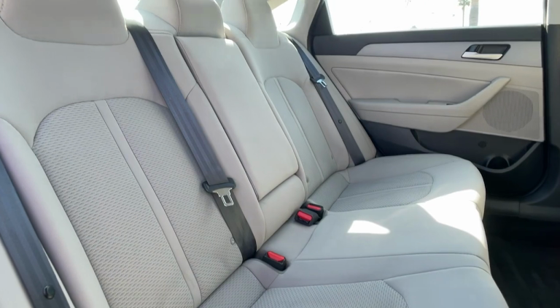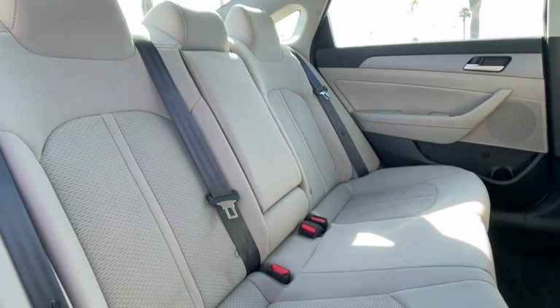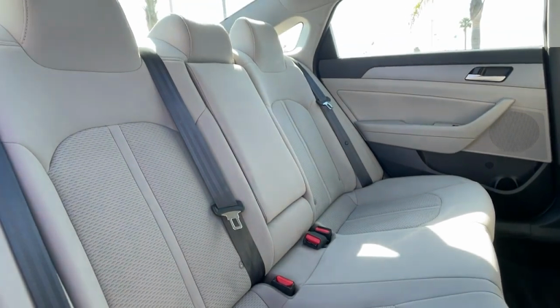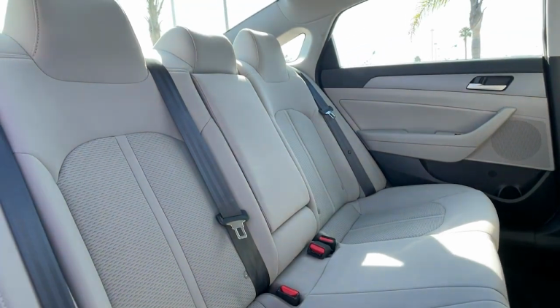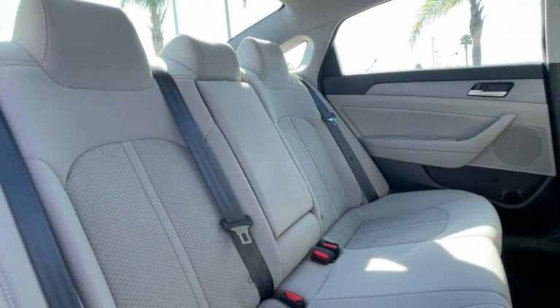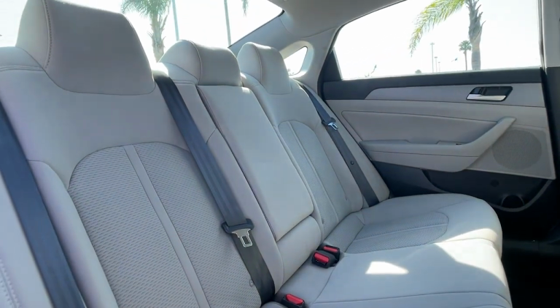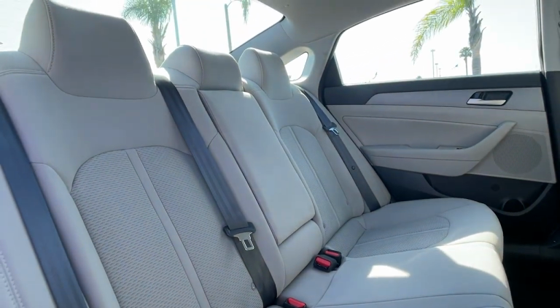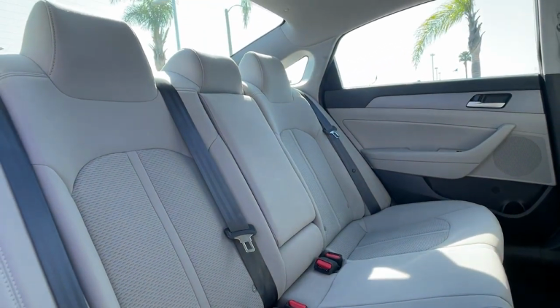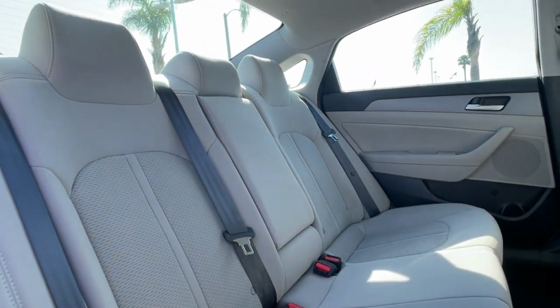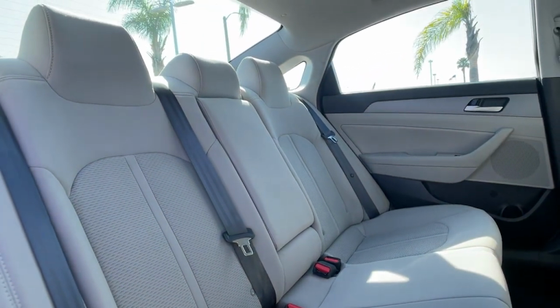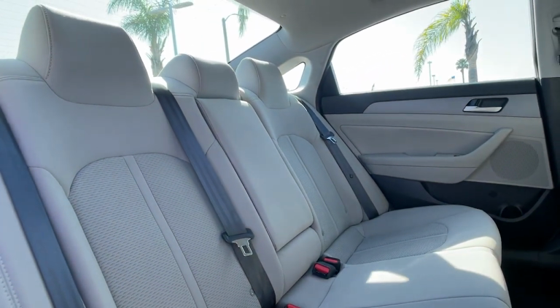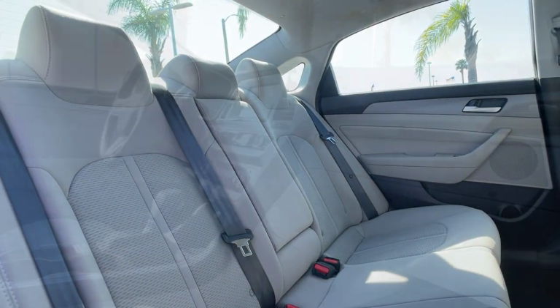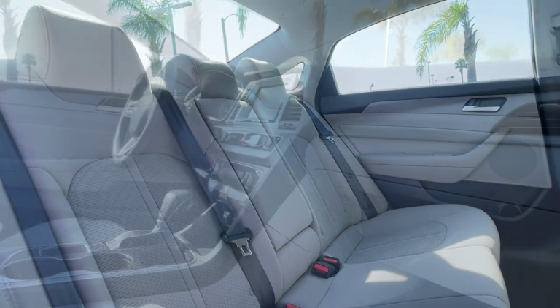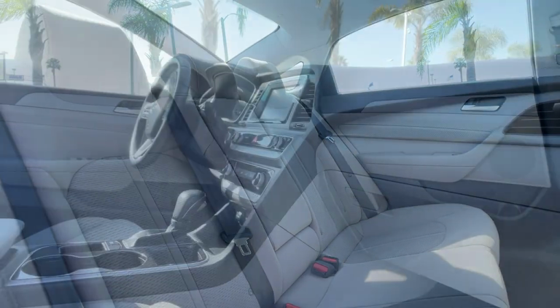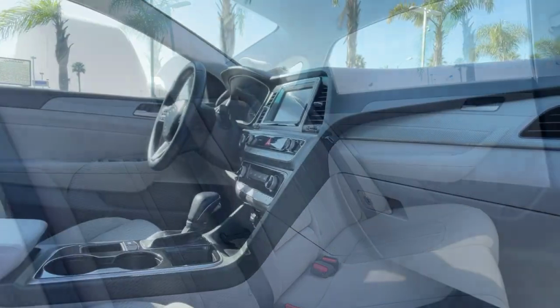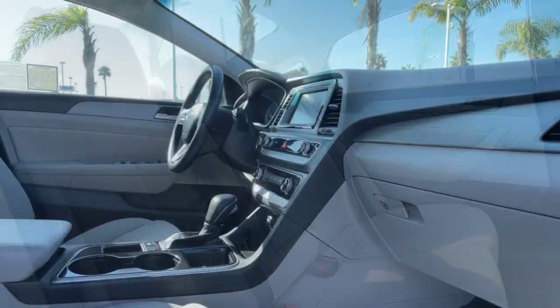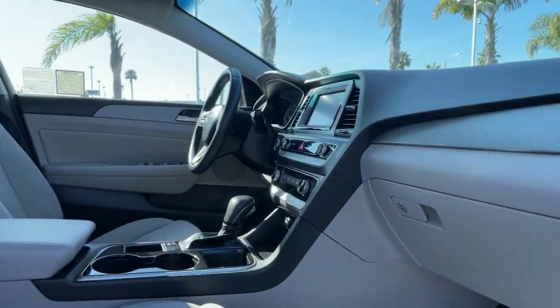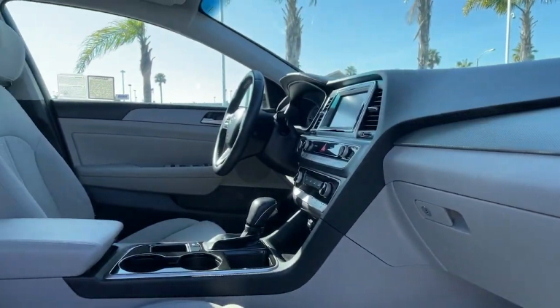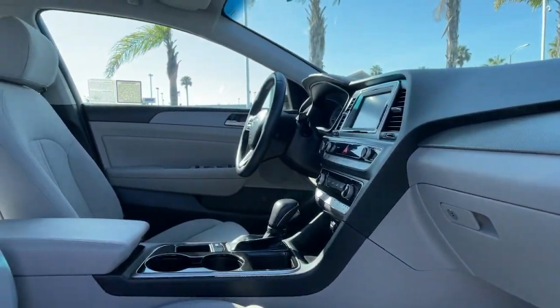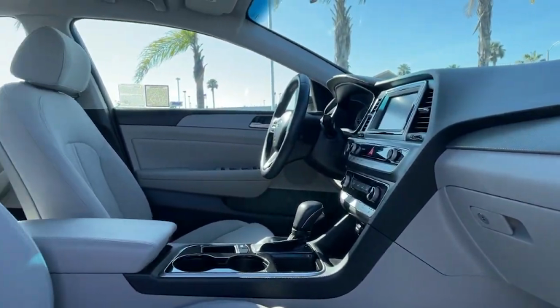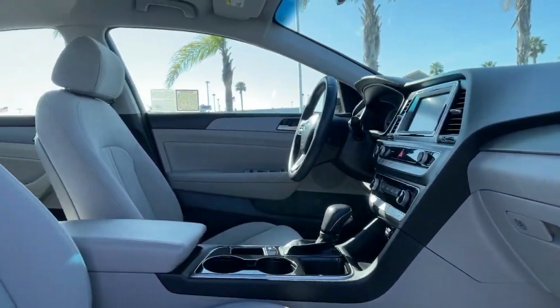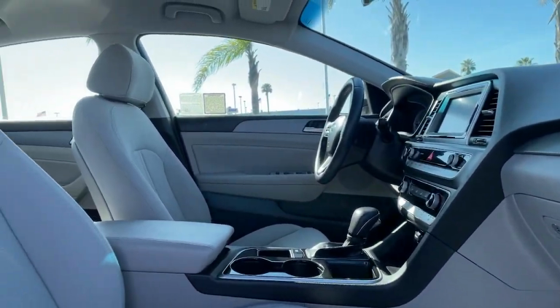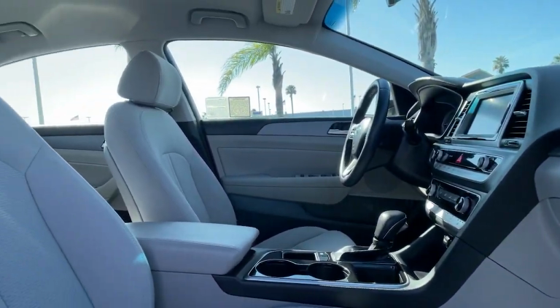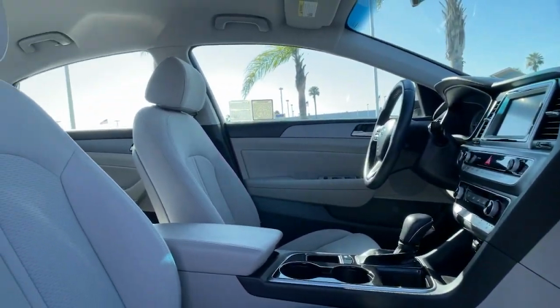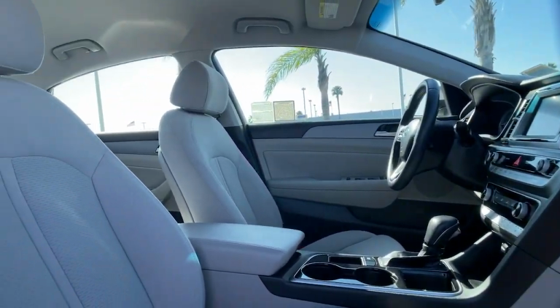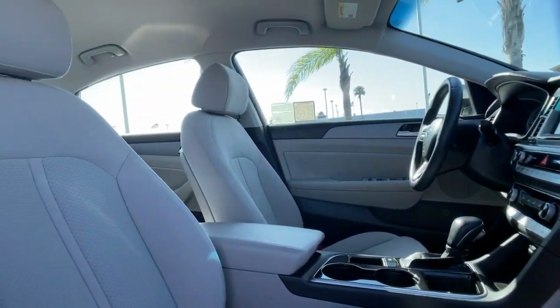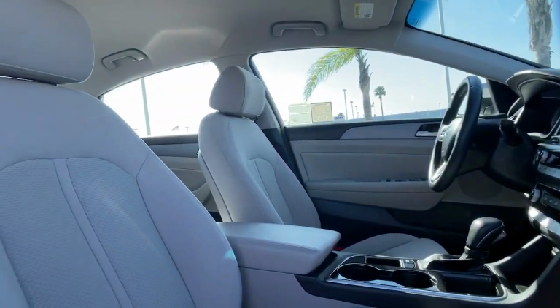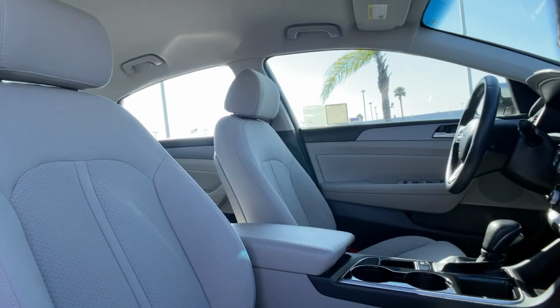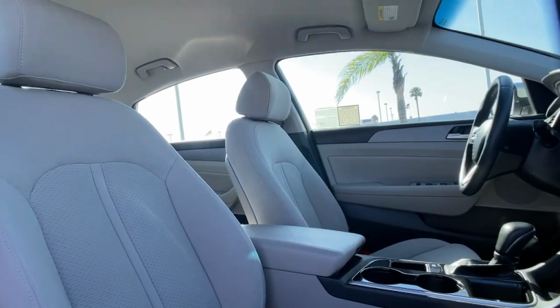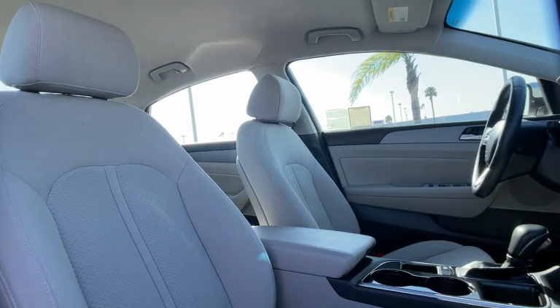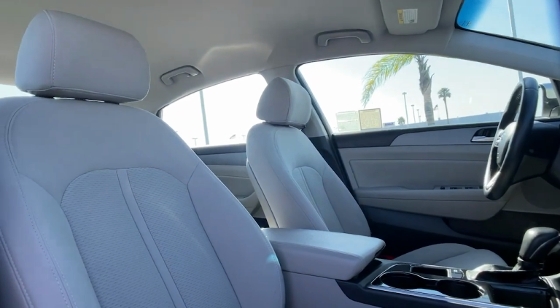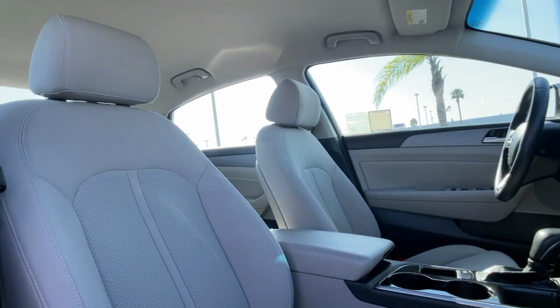Keyless start, iPod and MP3 input, heated mirrors, and electronic stability control.